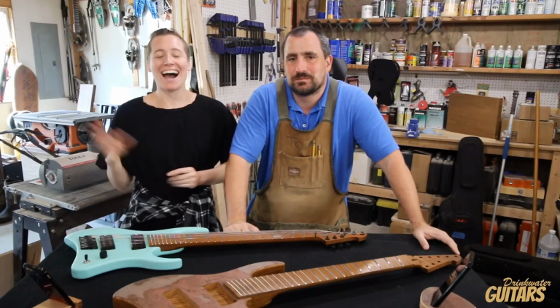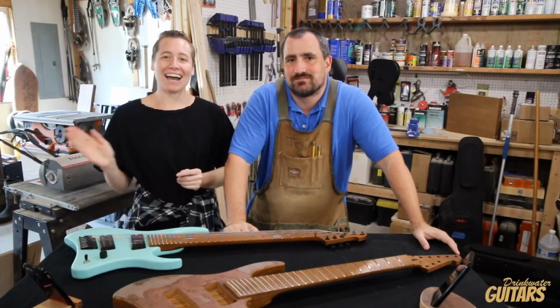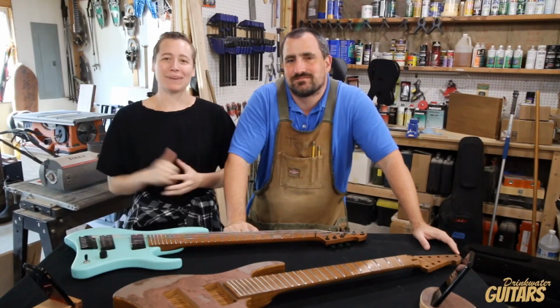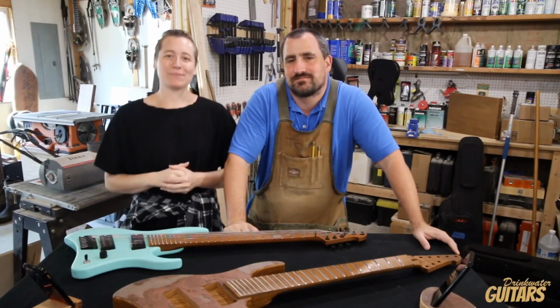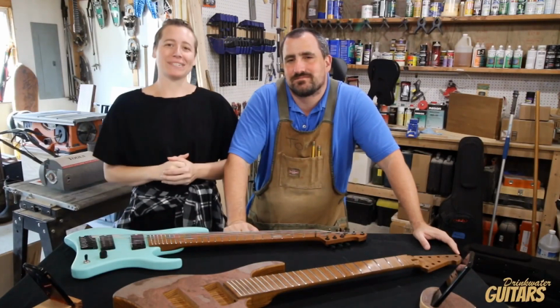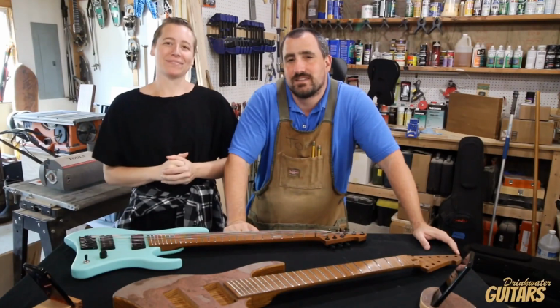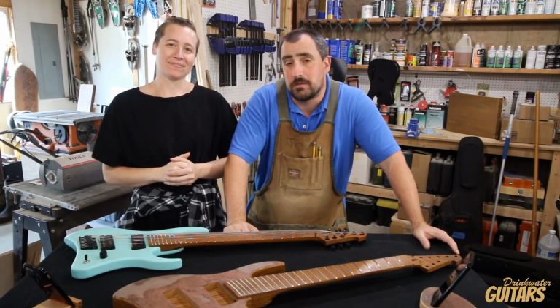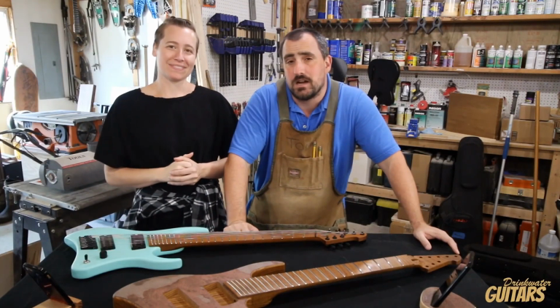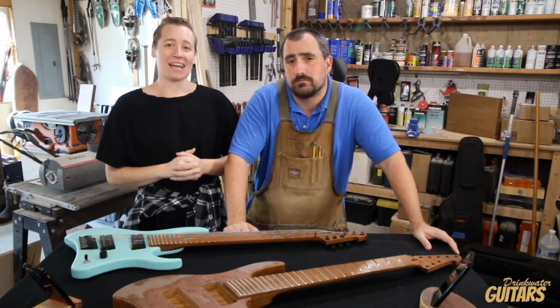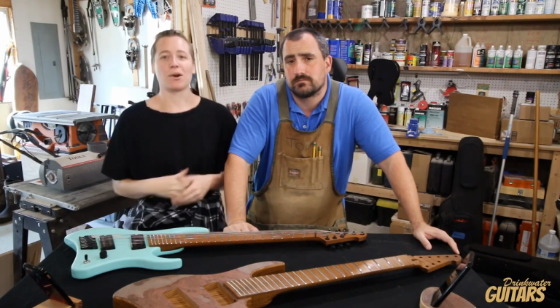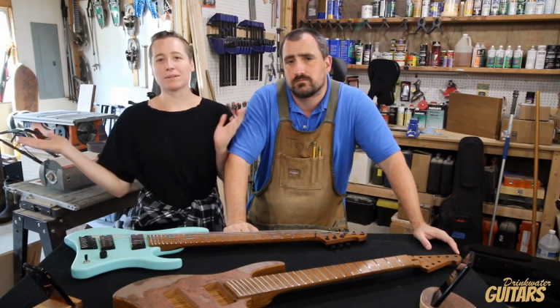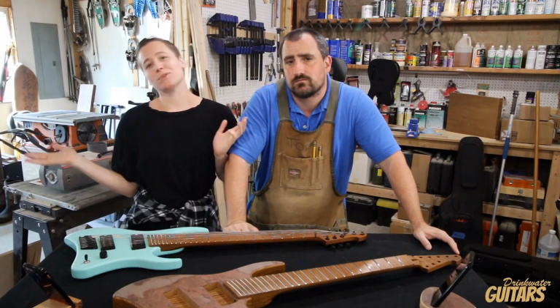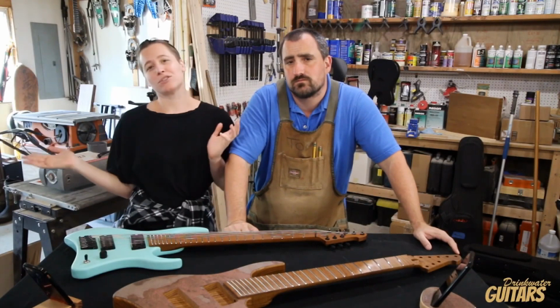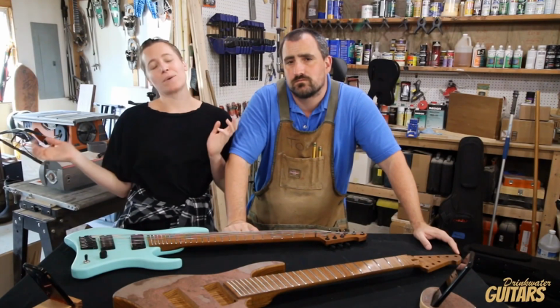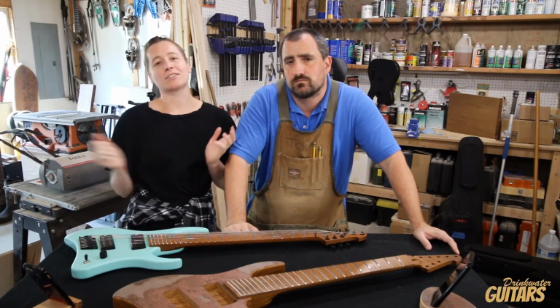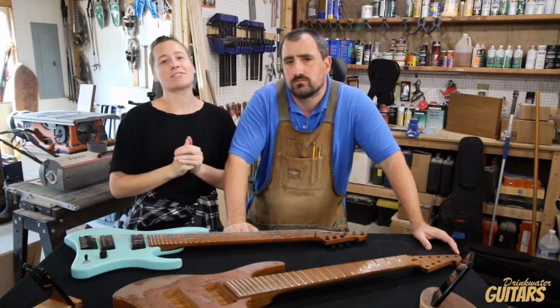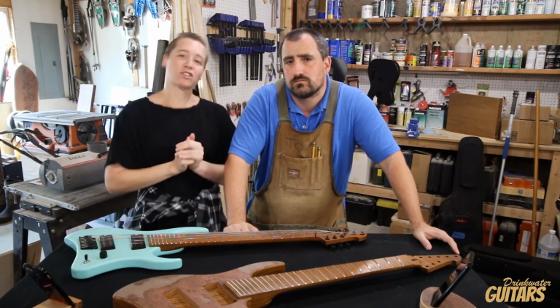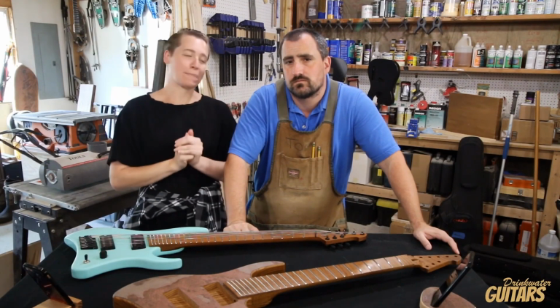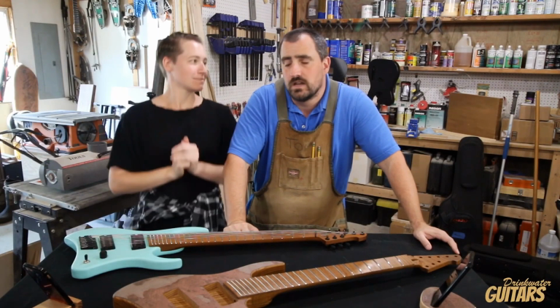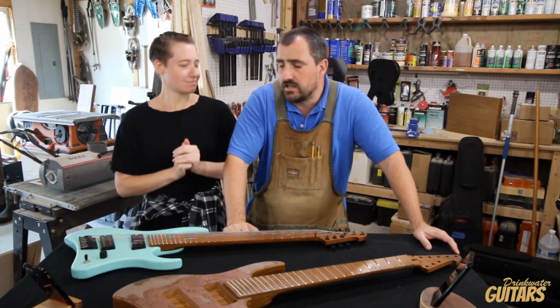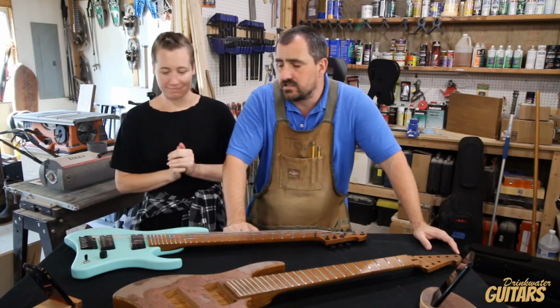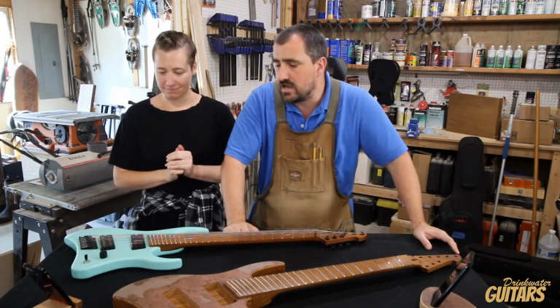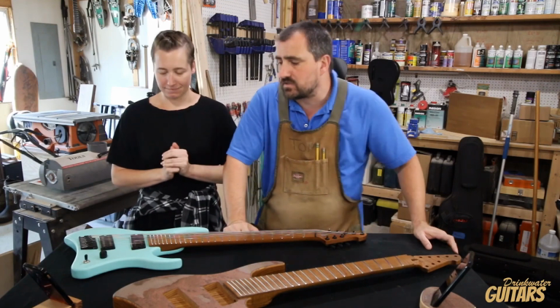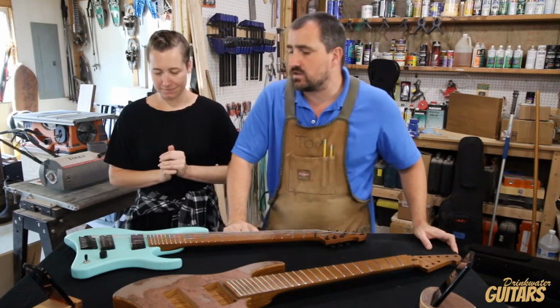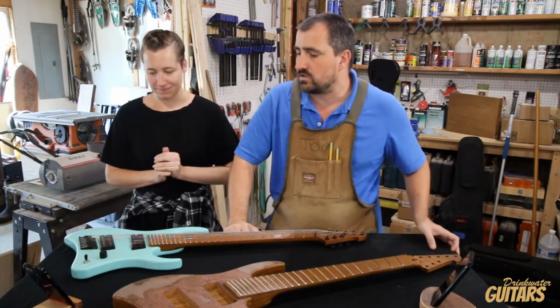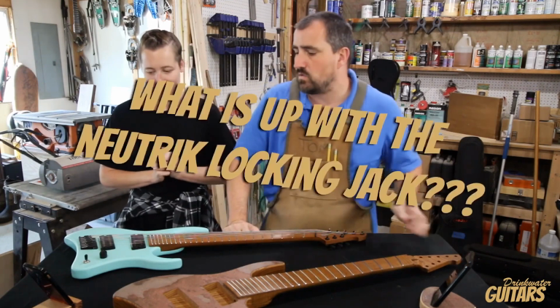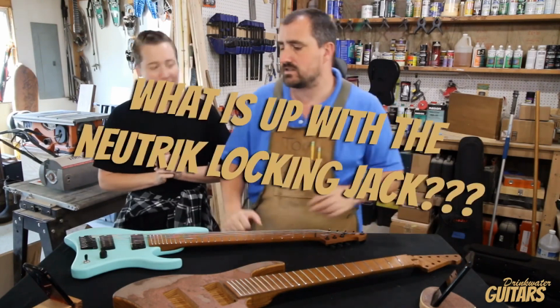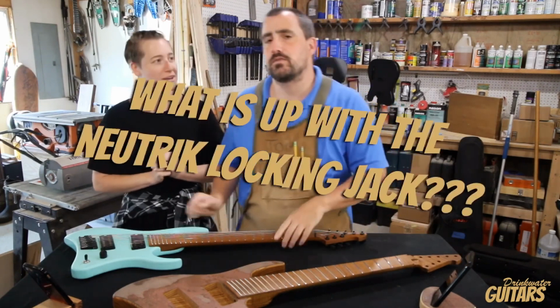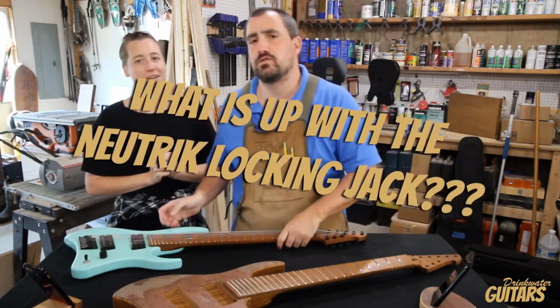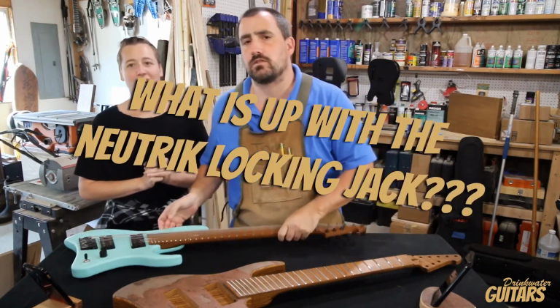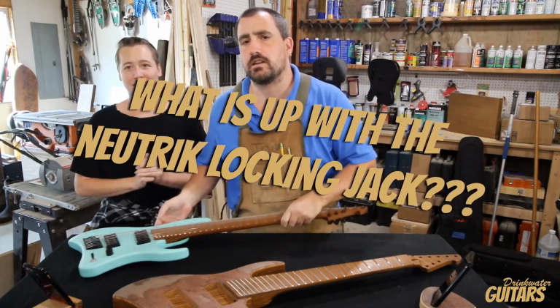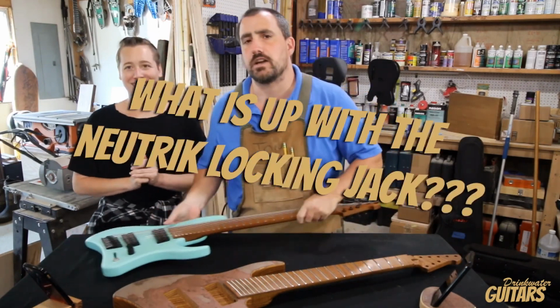Hi, my name is Wendy. I'm Tom. And welcome to the Drinkwater Guitars shop. And this is the episode called, What is up with the Neutrik Locking Jack?